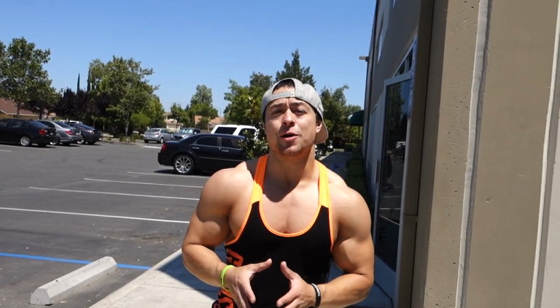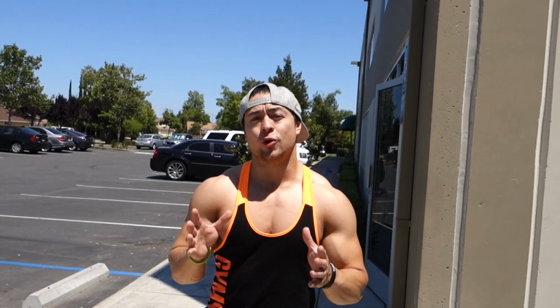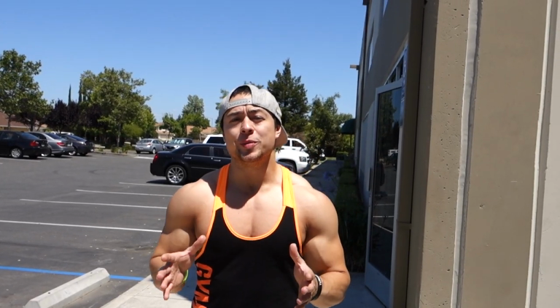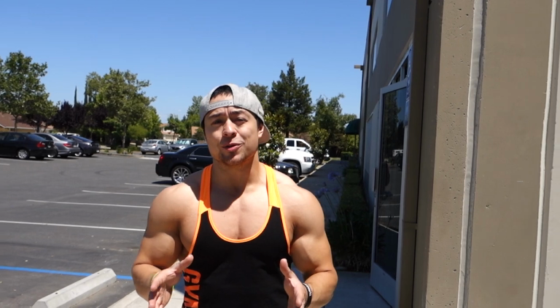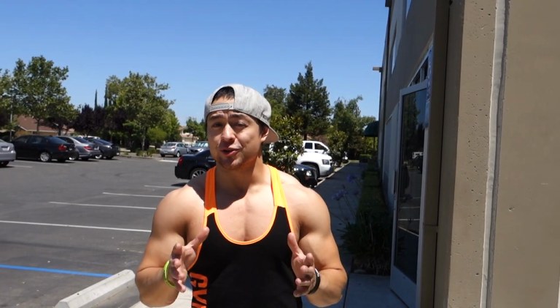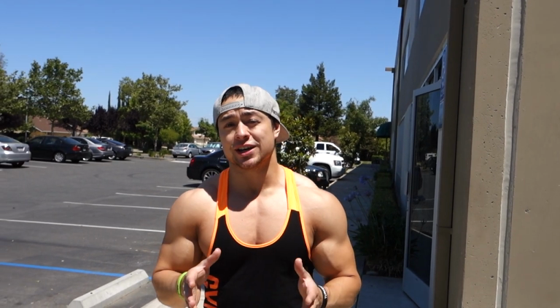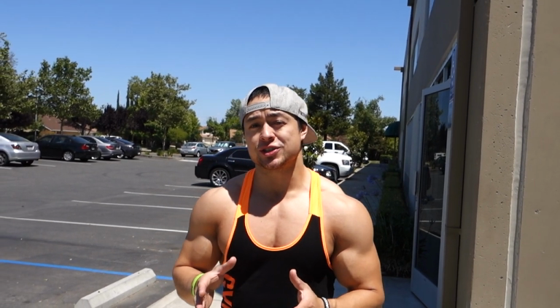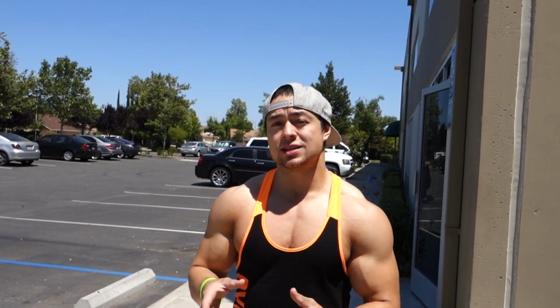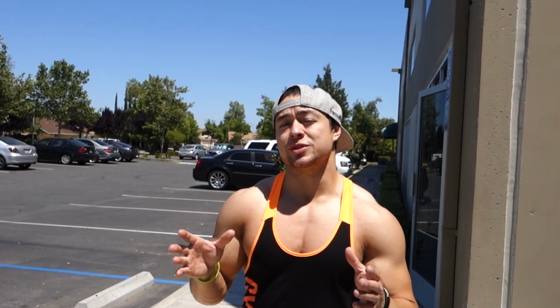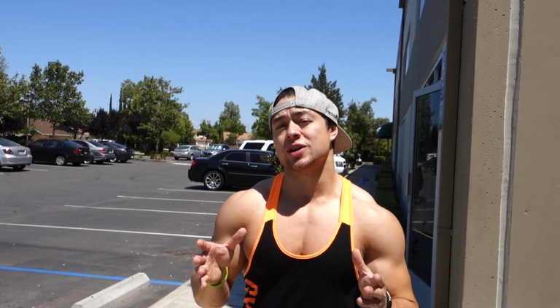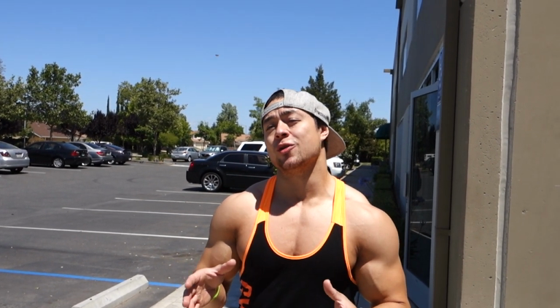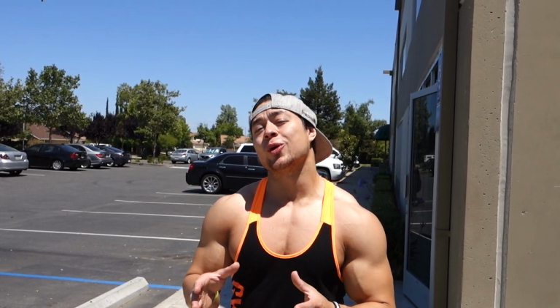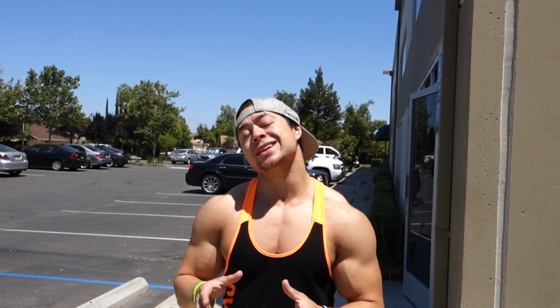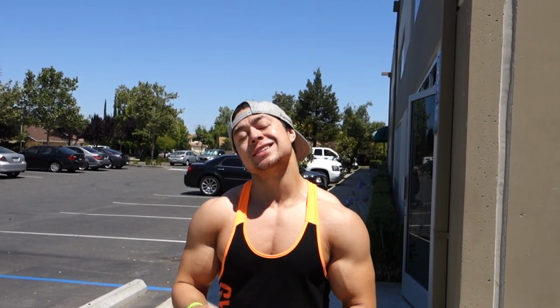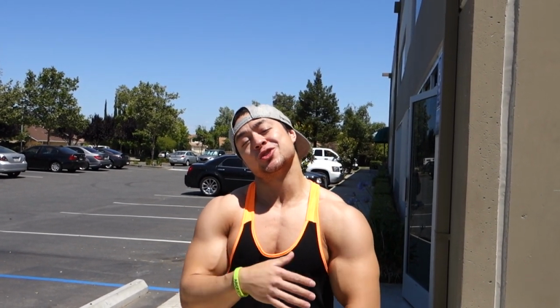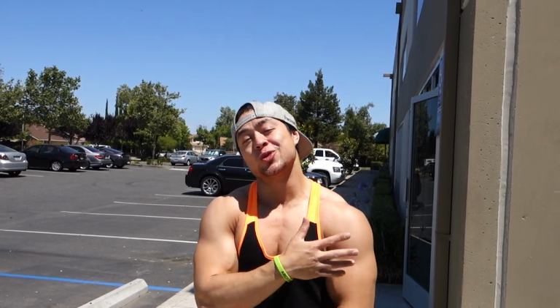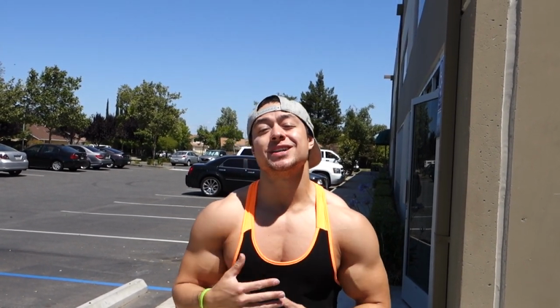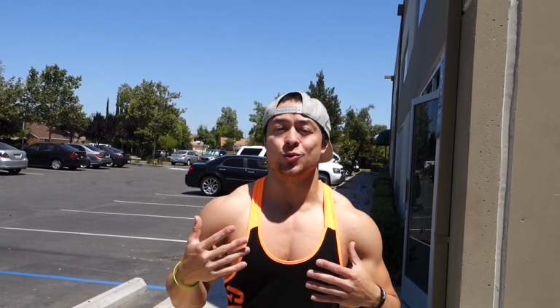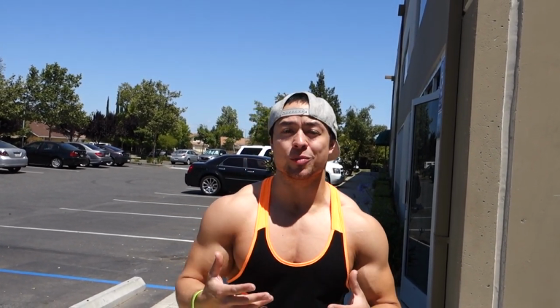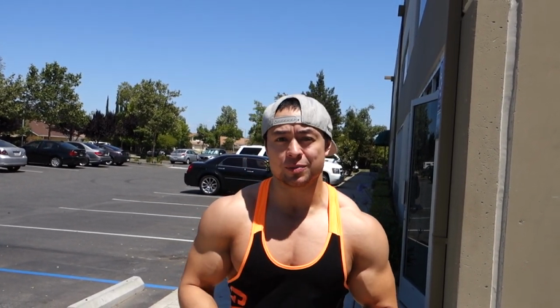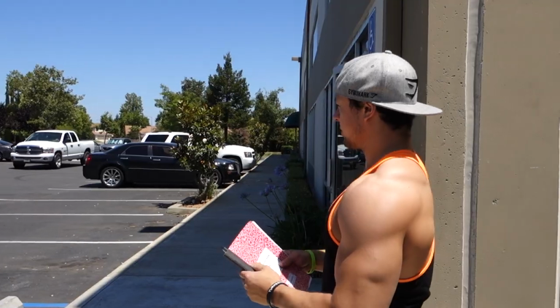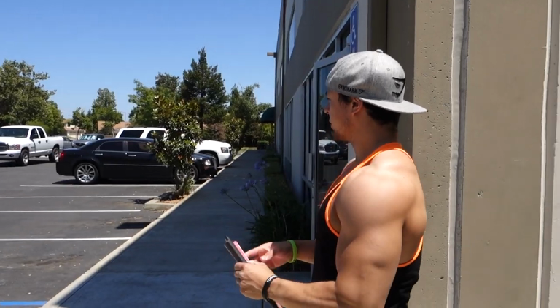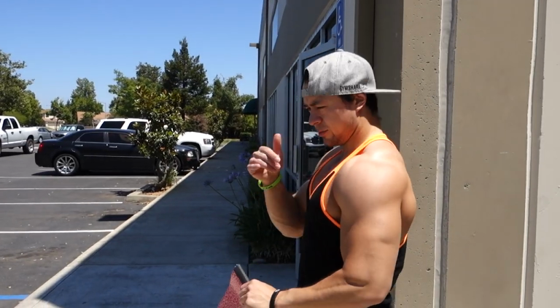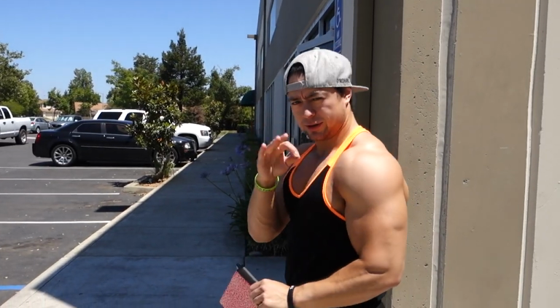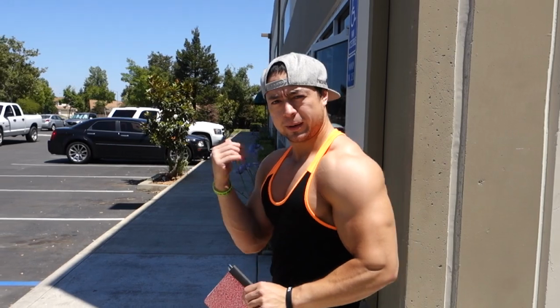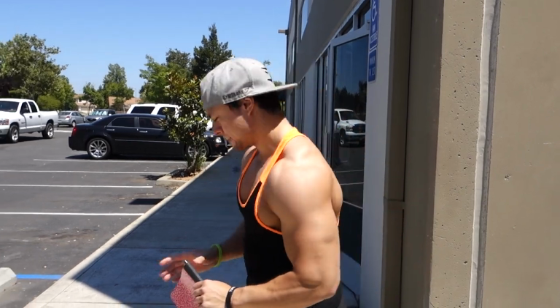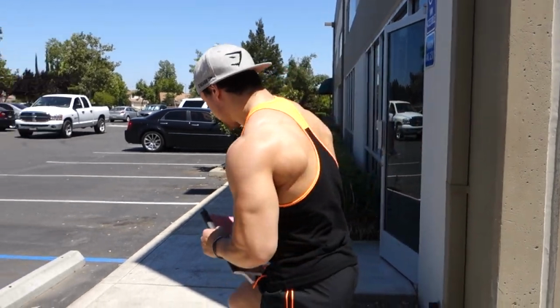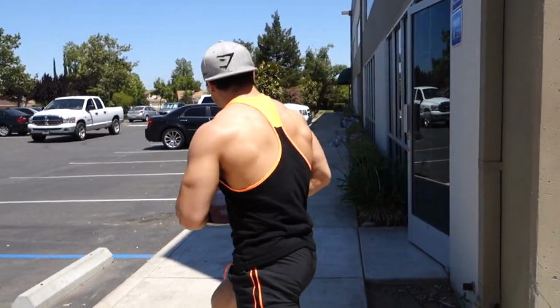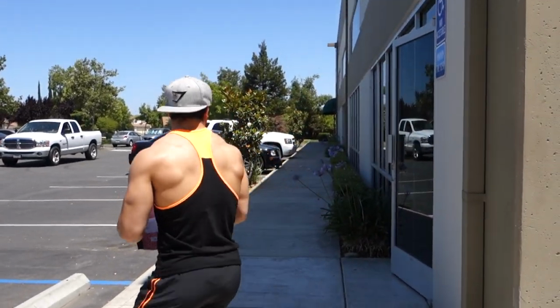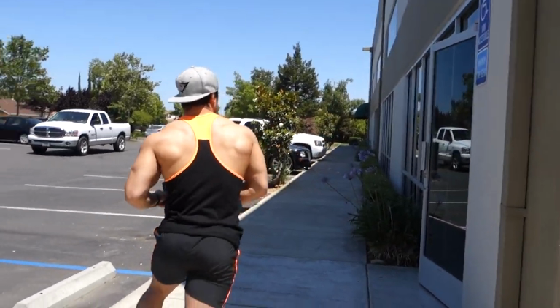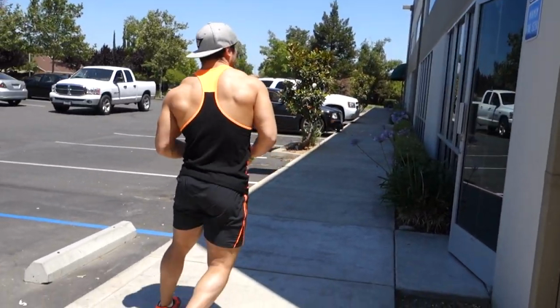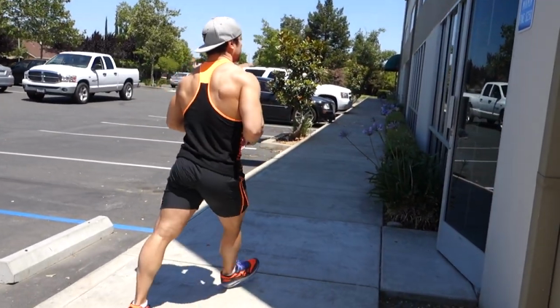Before we begin with the first exercise, let me stress how important it is to get your shoulders nice and warmed up. And let's get started guys — let's kill it.